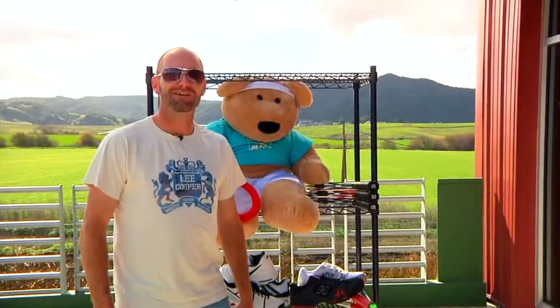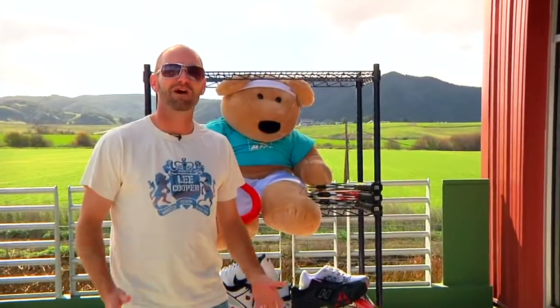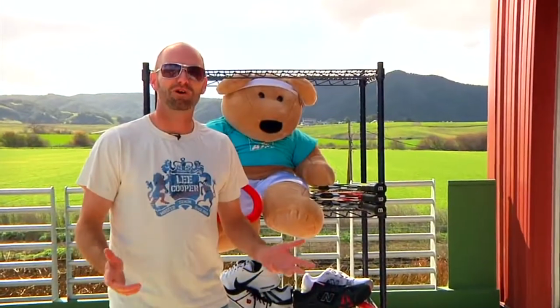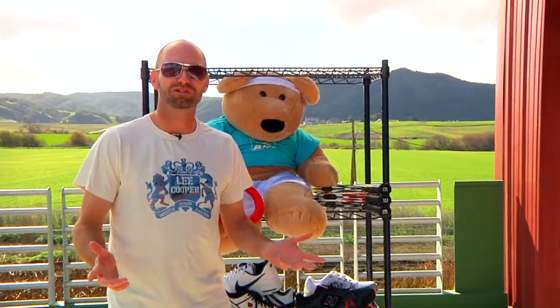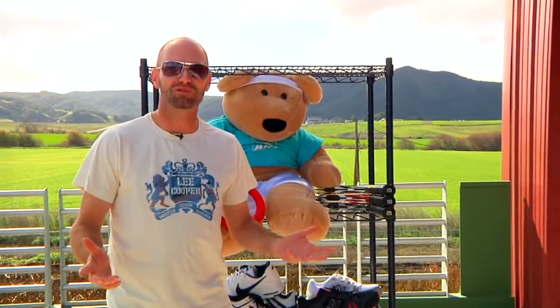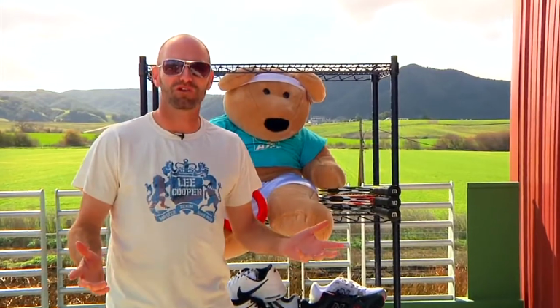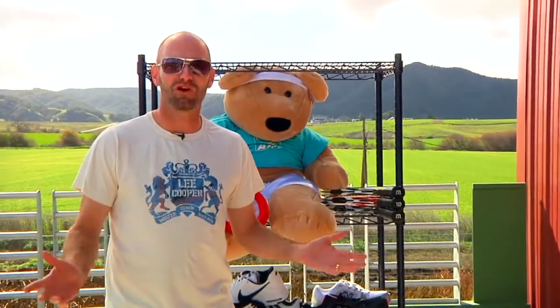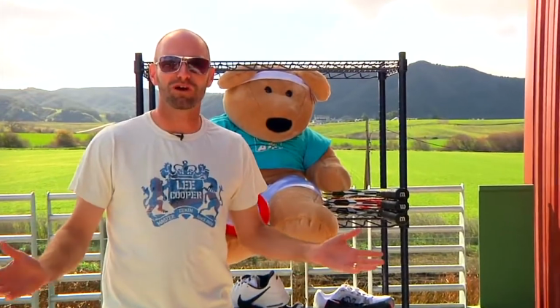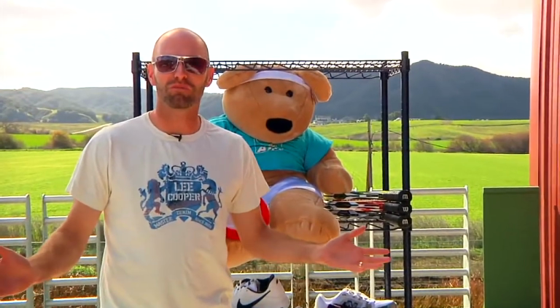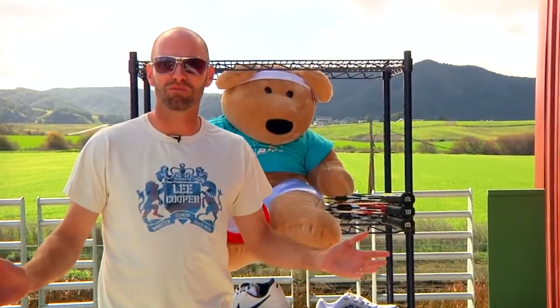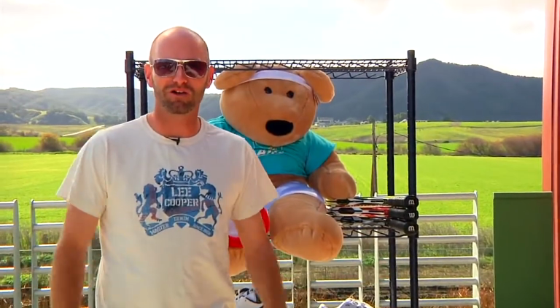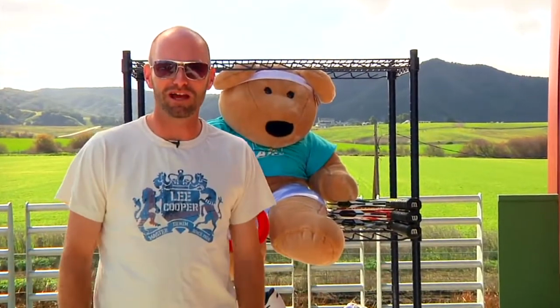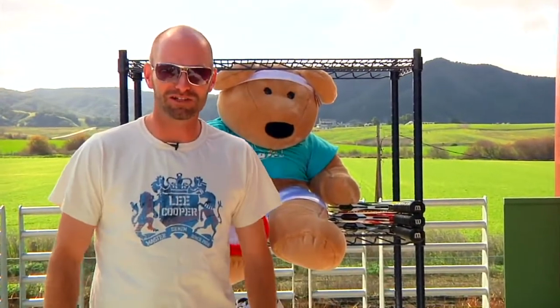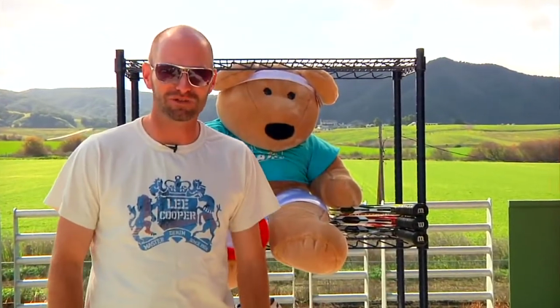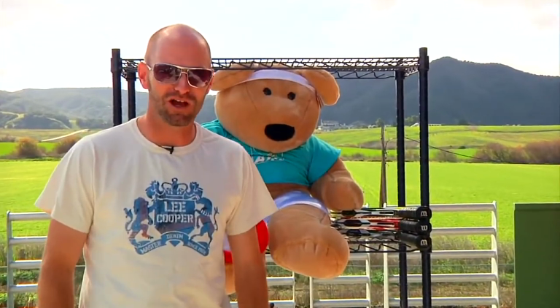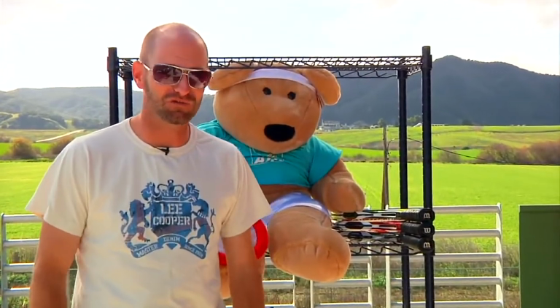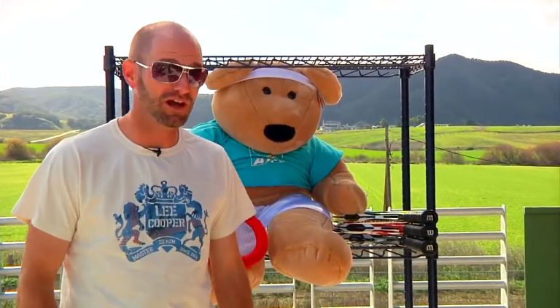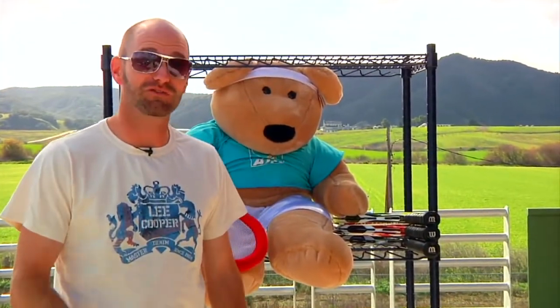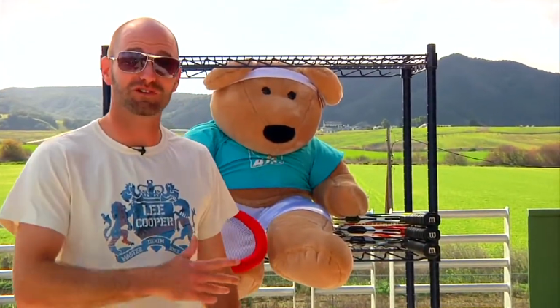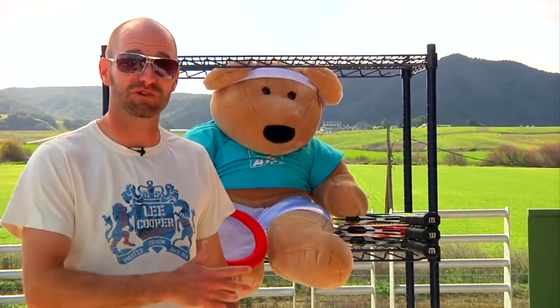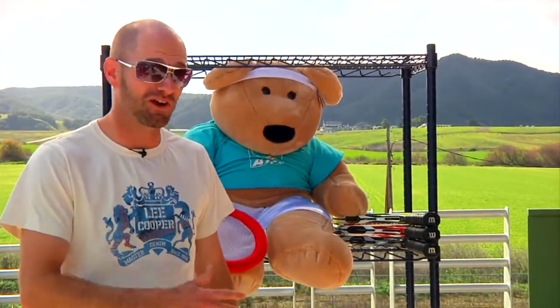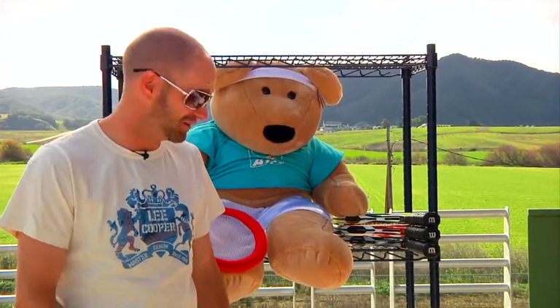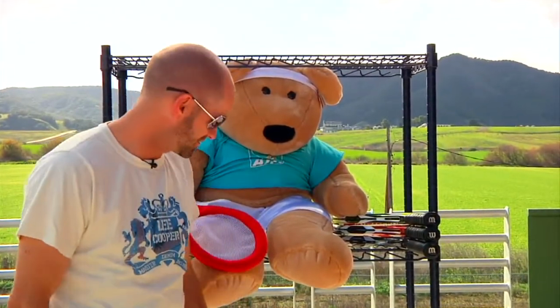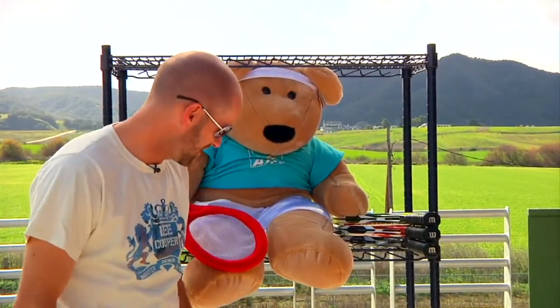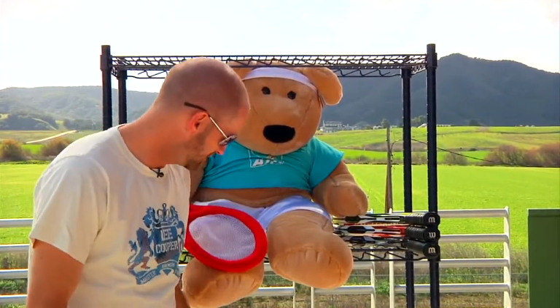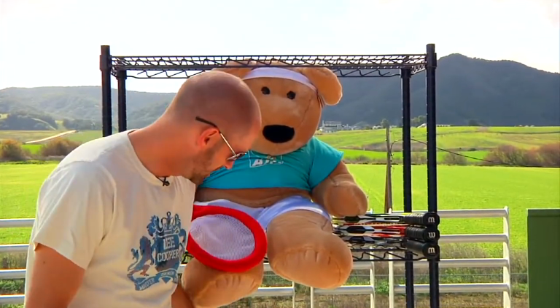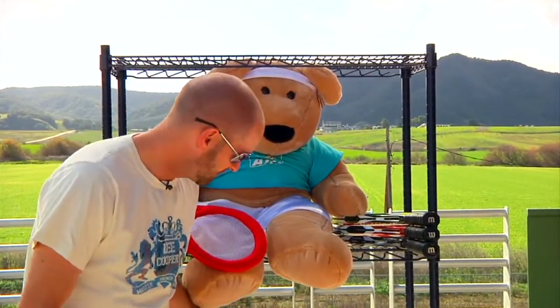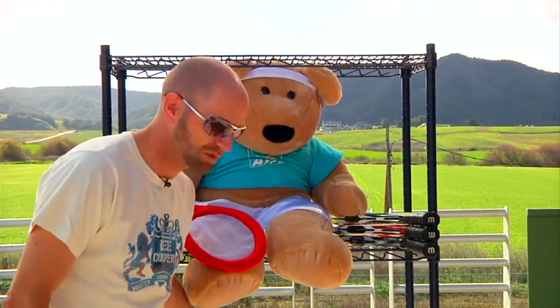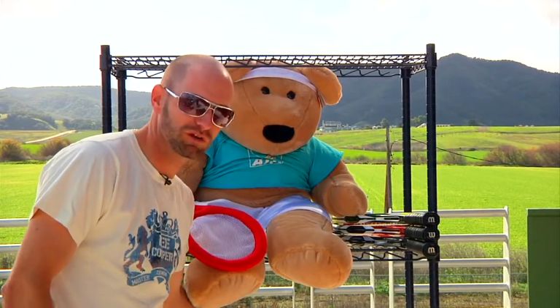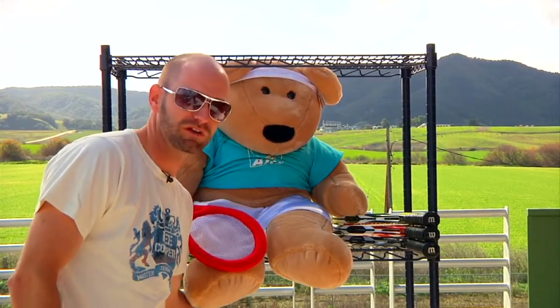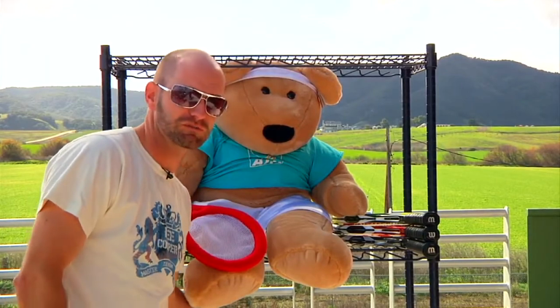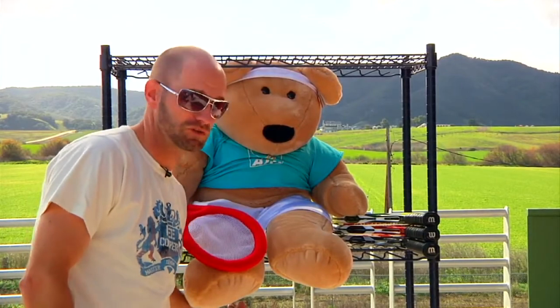Hi, welcome to this week's vlog. We're up on the balcony outside Tennis Warehouse right now. Let's have a look at some new product that just arrived. First up, we're going to look at some shoes.